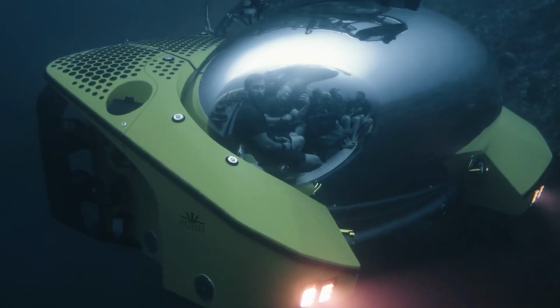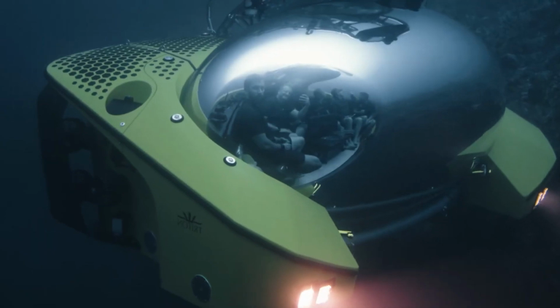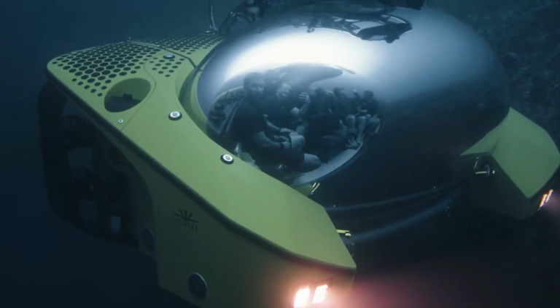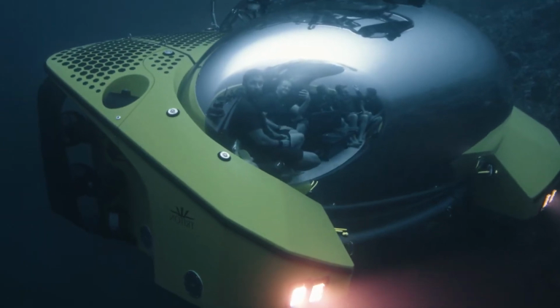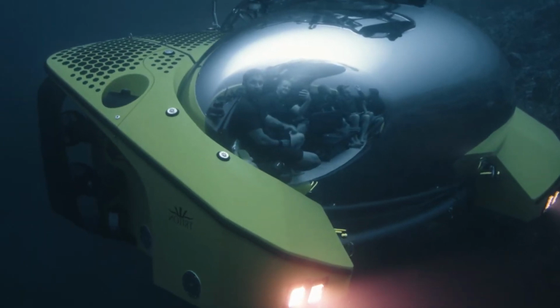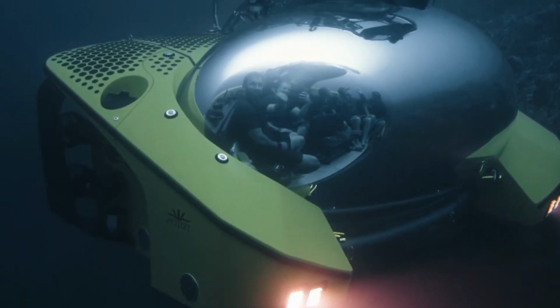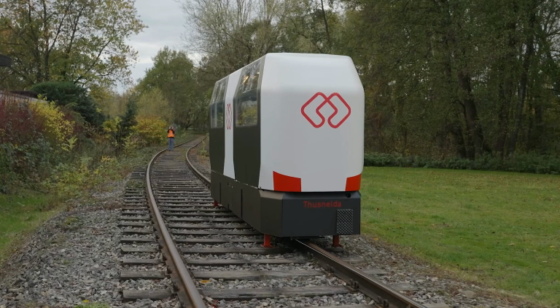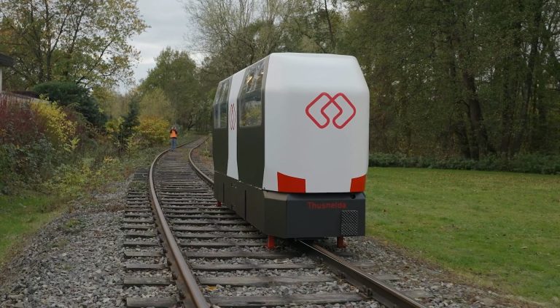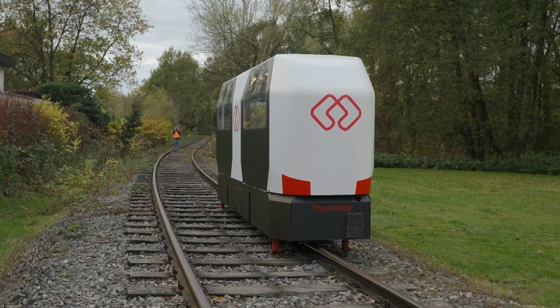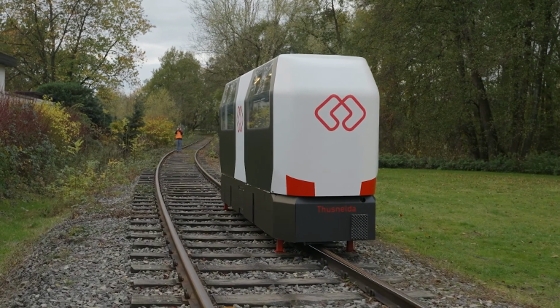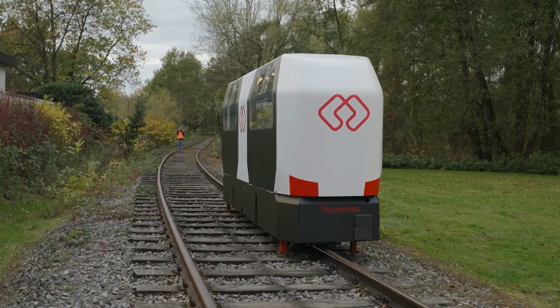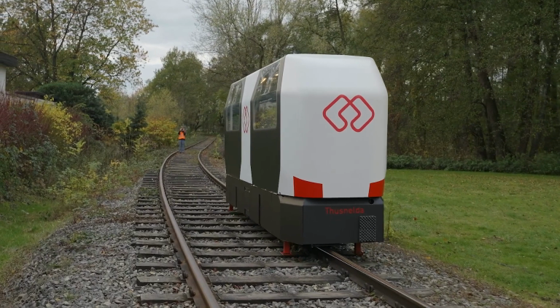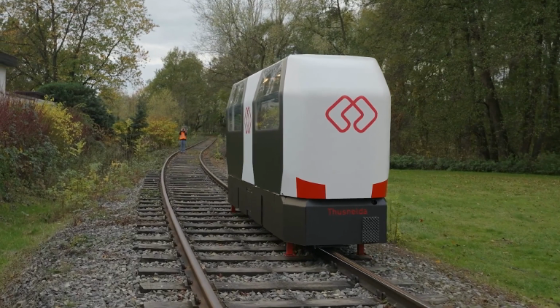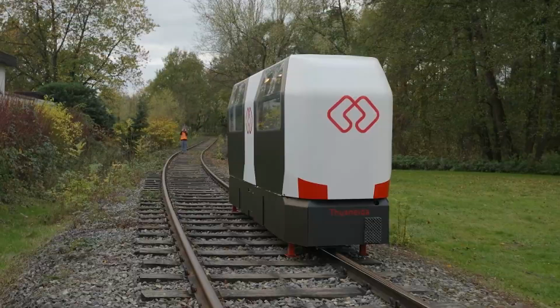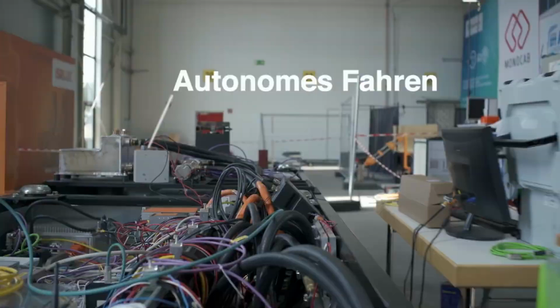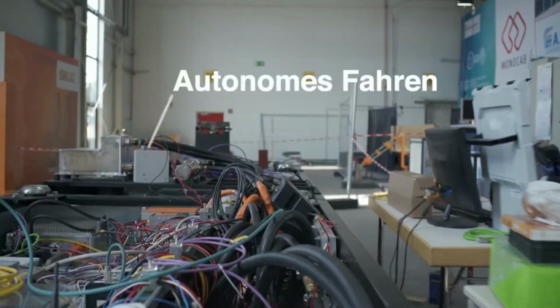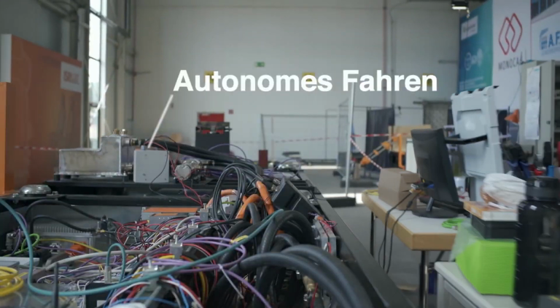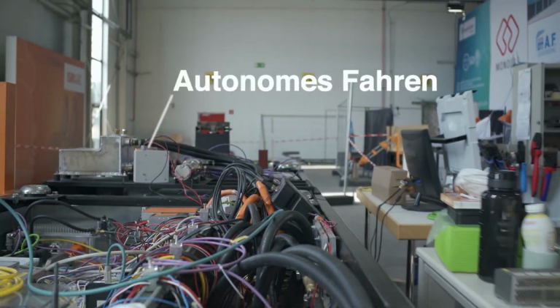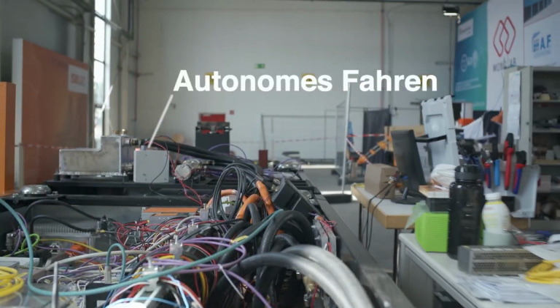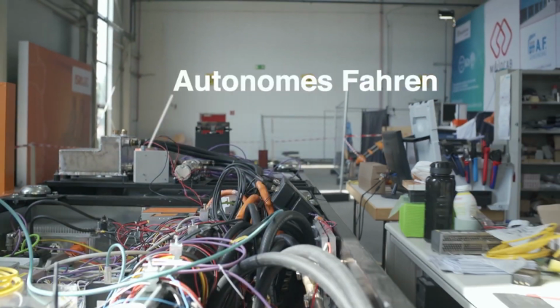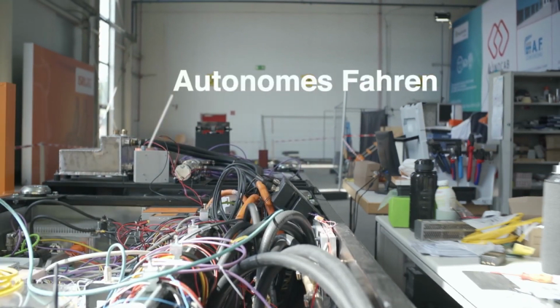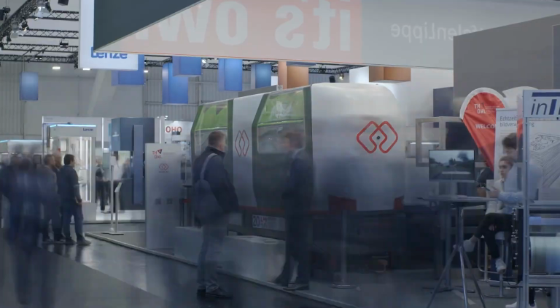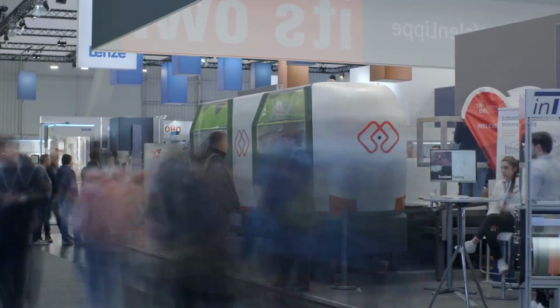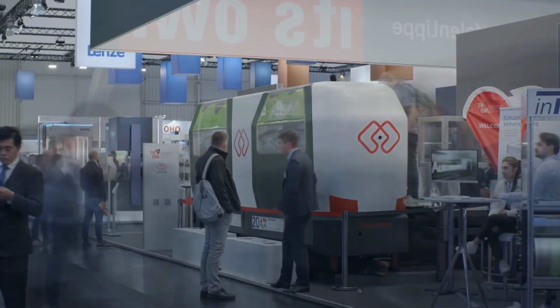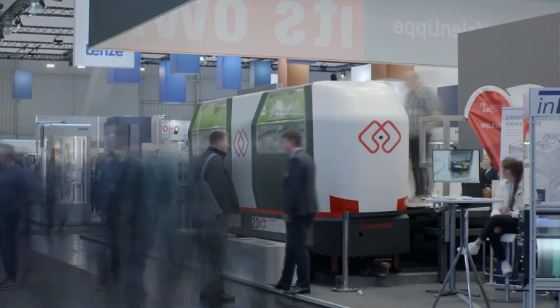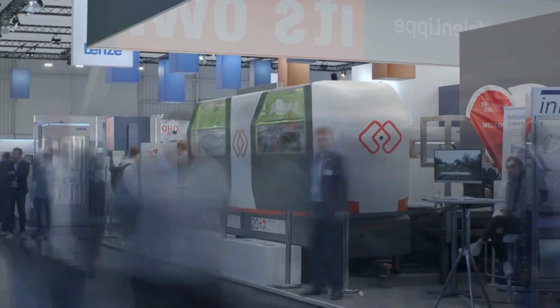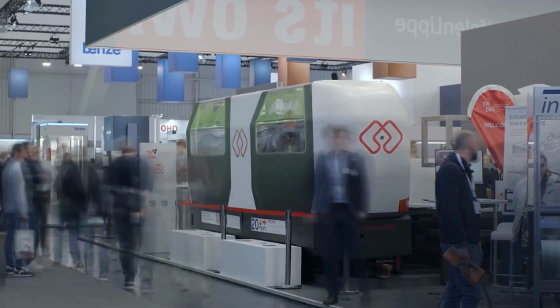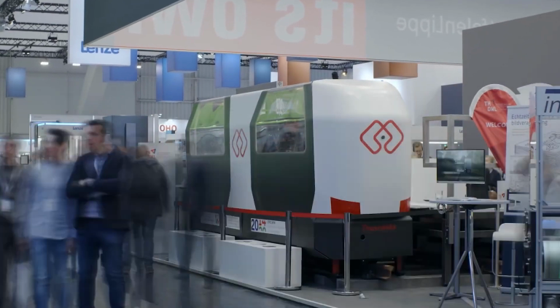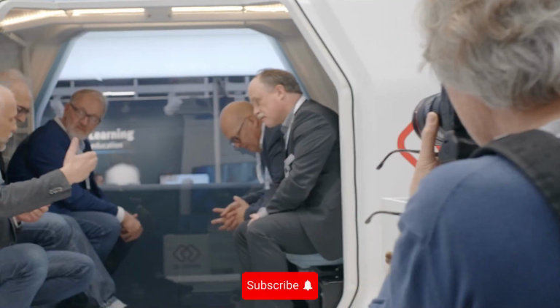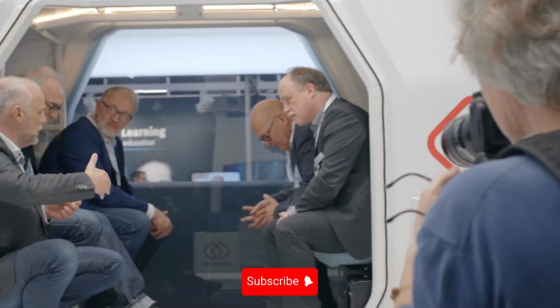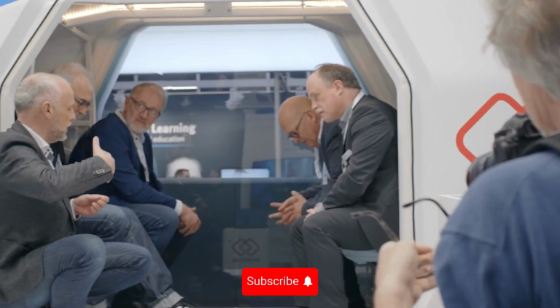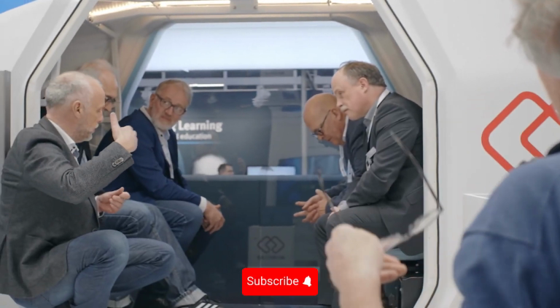So buckle up, folks. Get ready to be amazed as we delve into five ingenious inventions that have truly reached new heights.